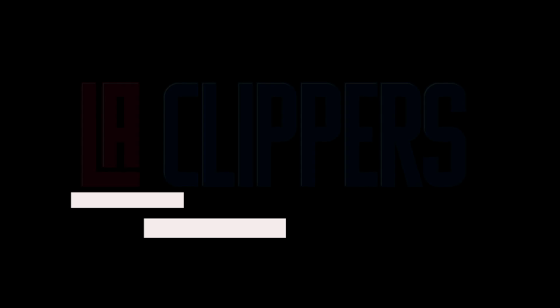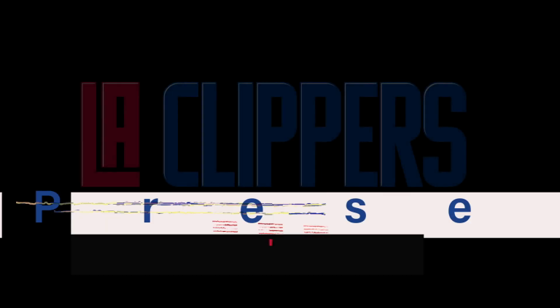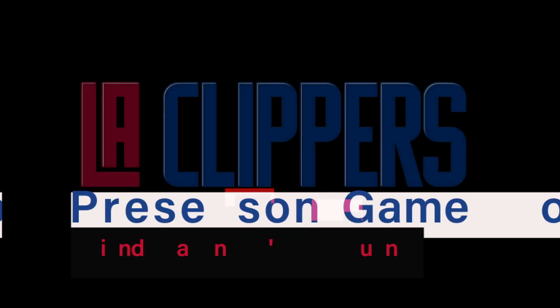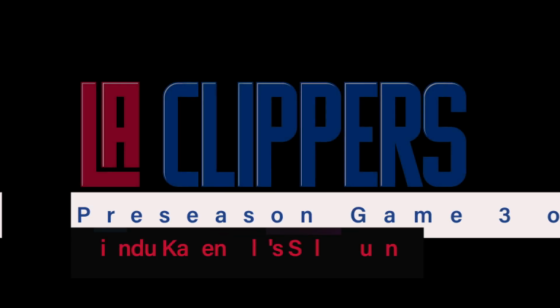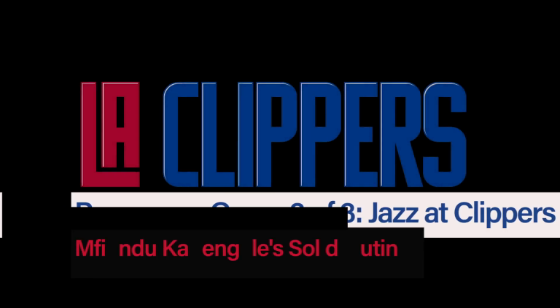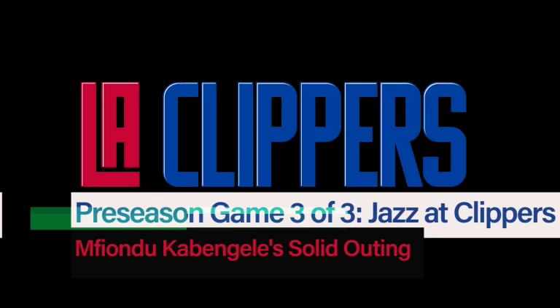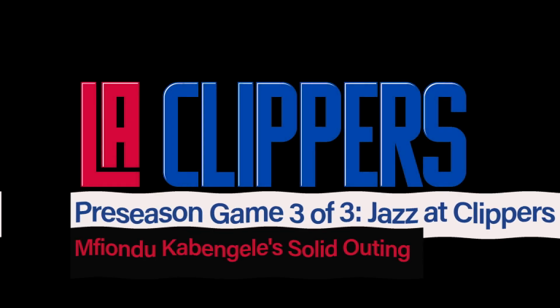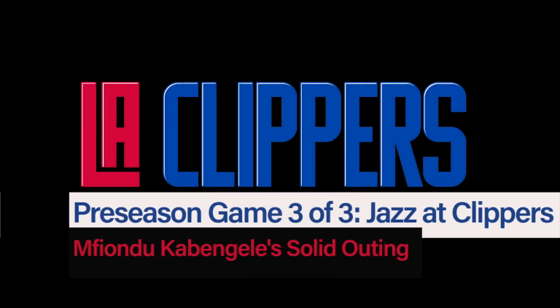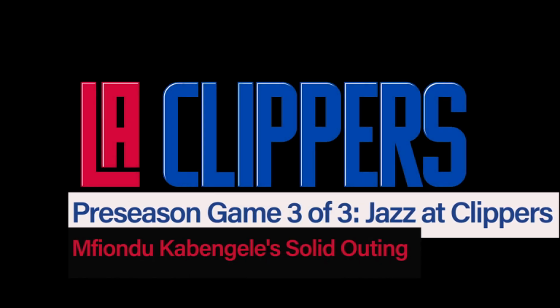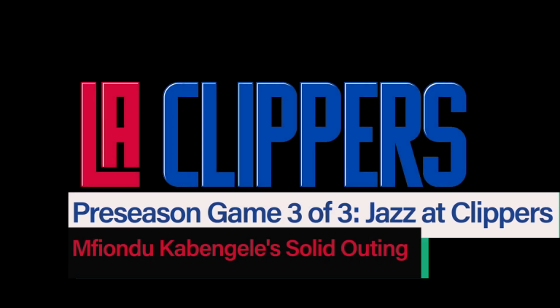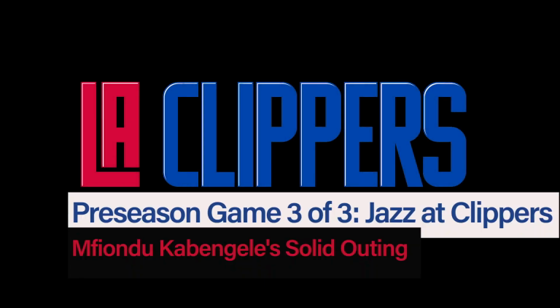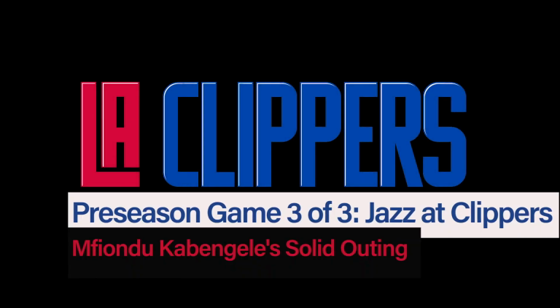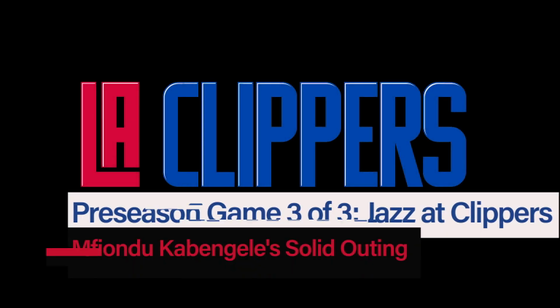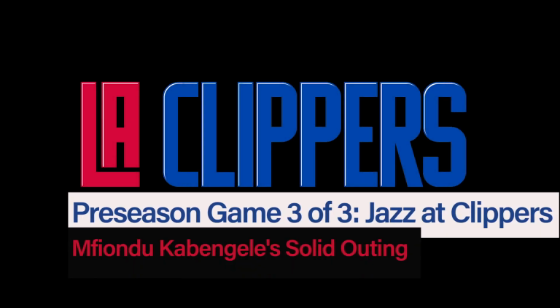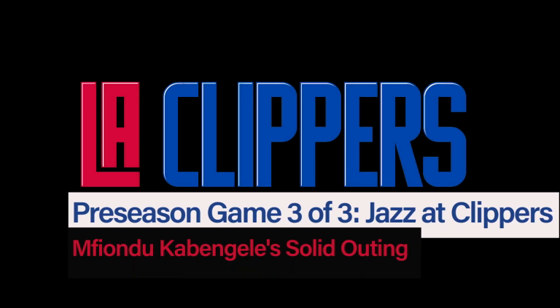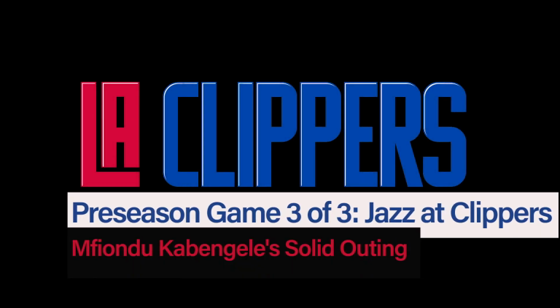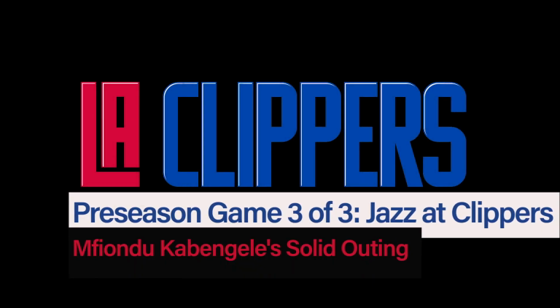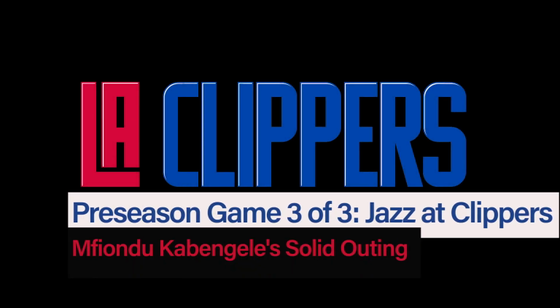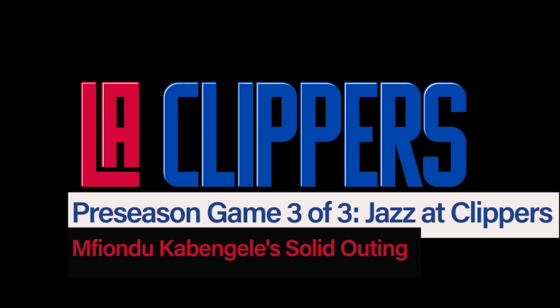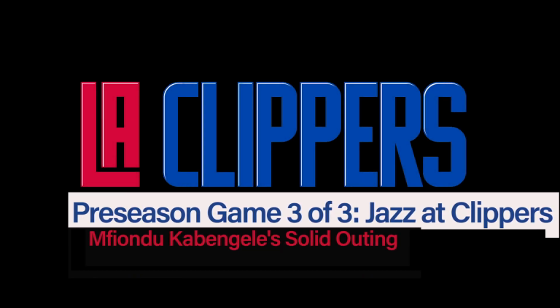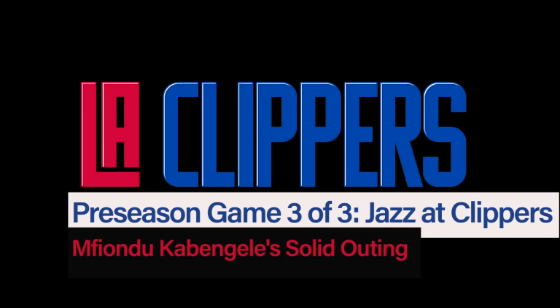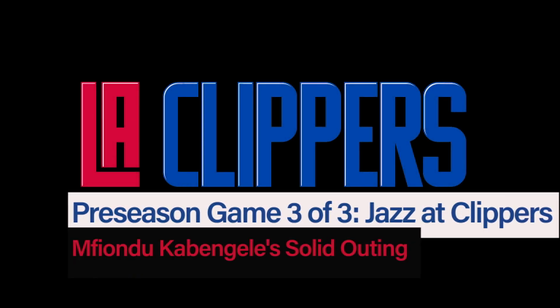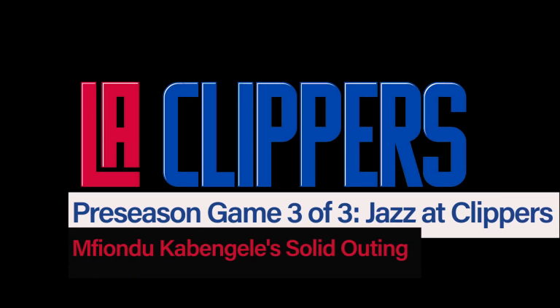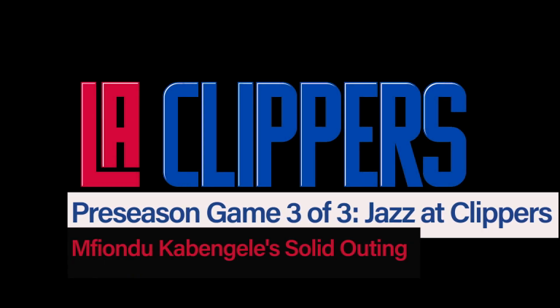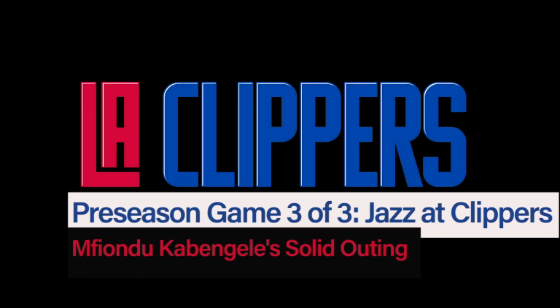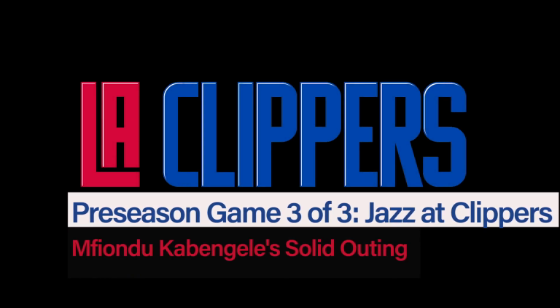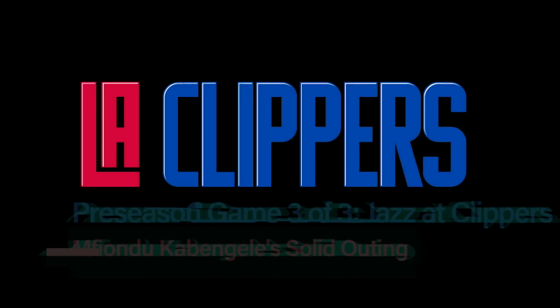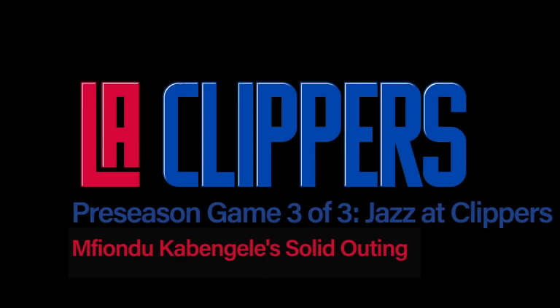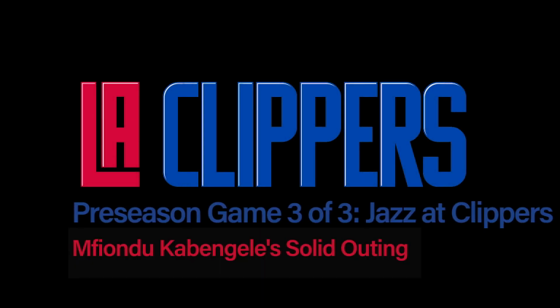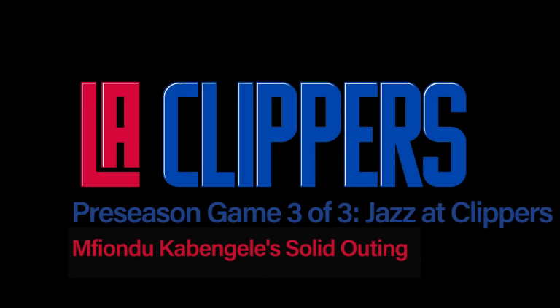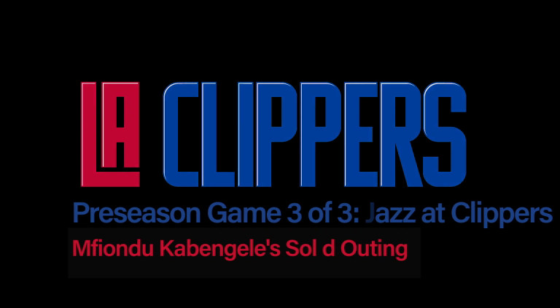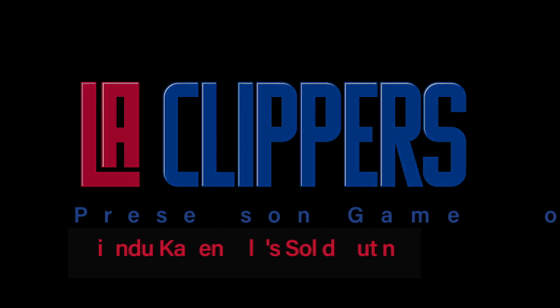In this video, we're going to look at Fiondu Cavangeli's solid preseason finale on Thursday.